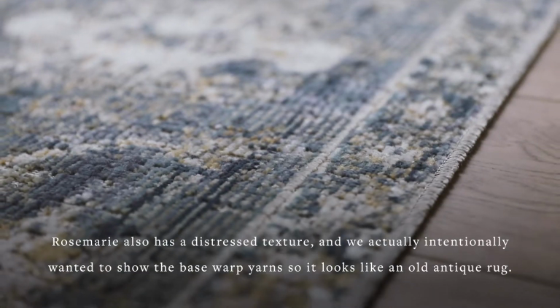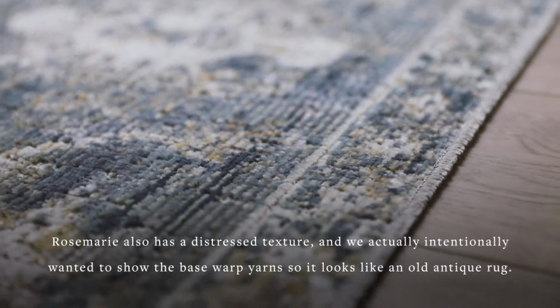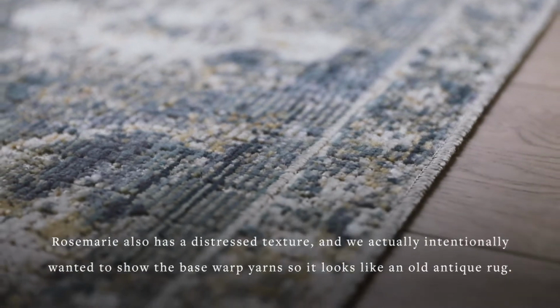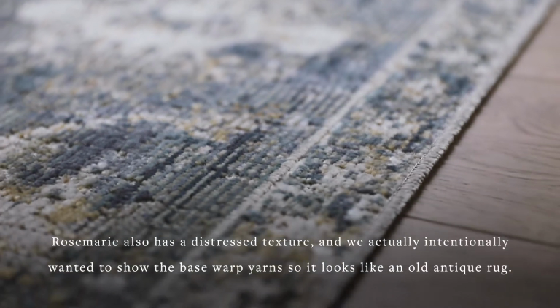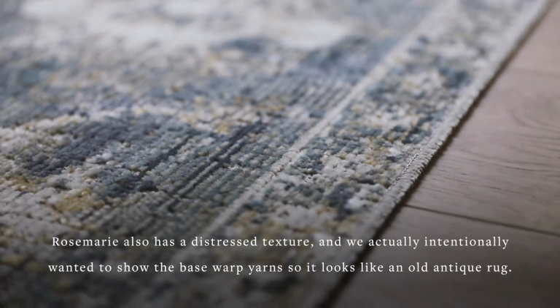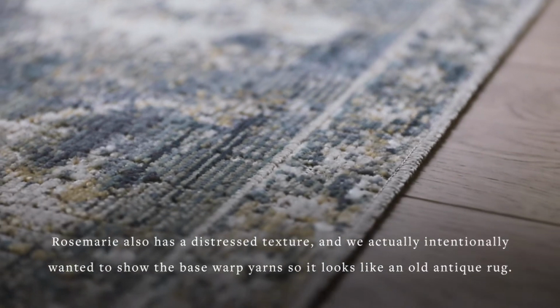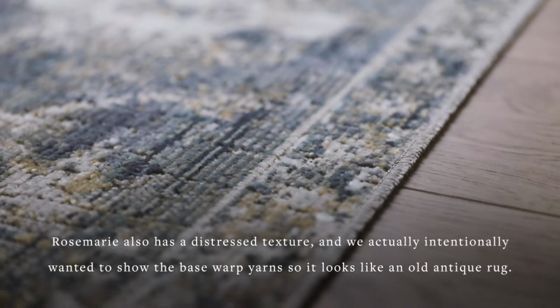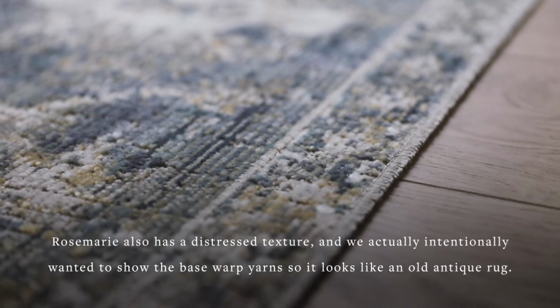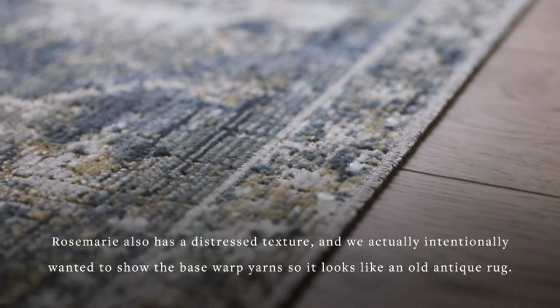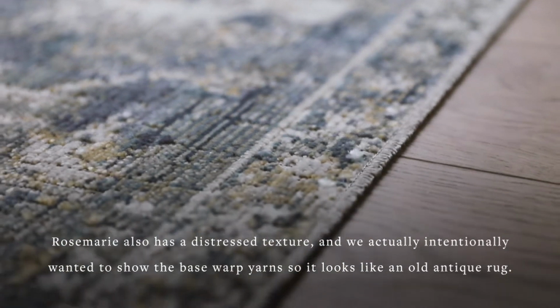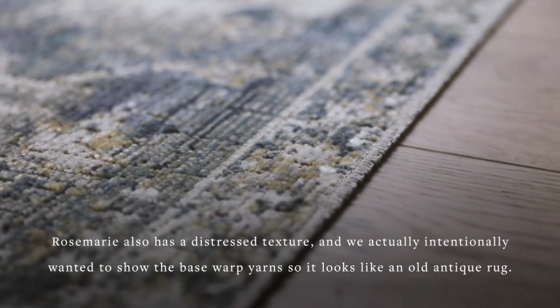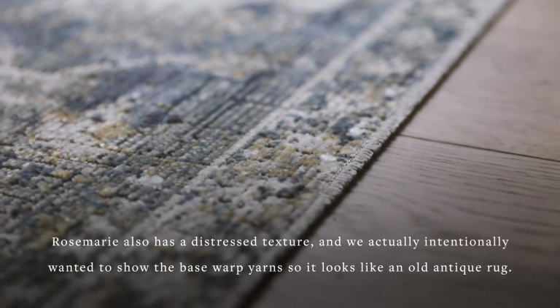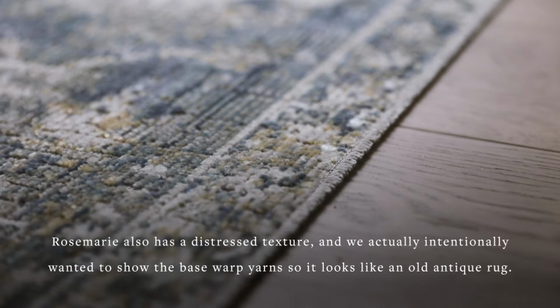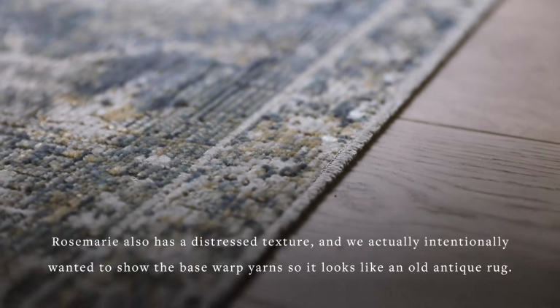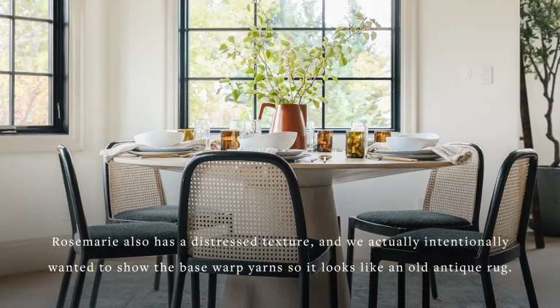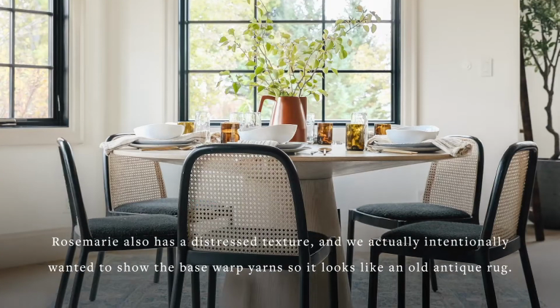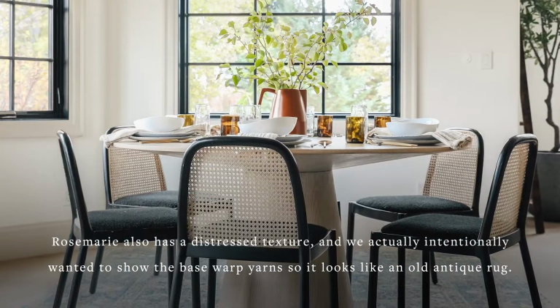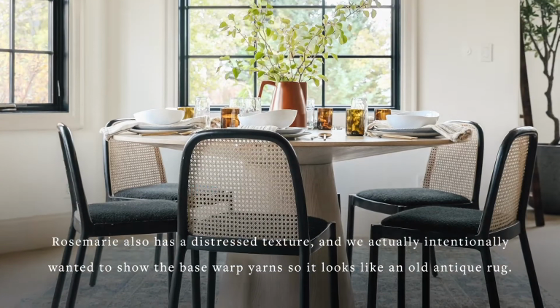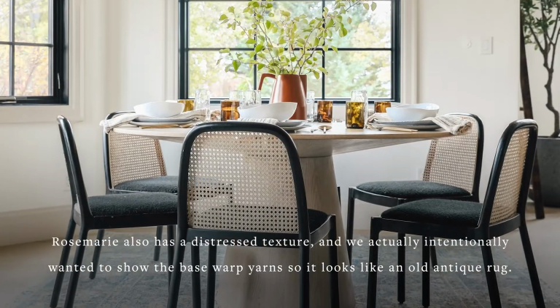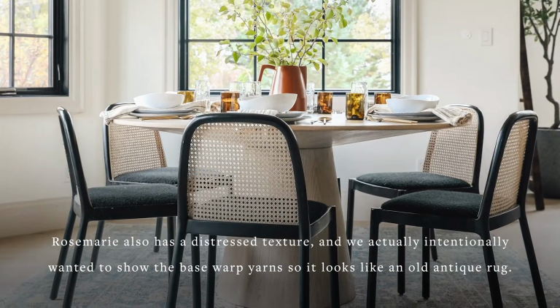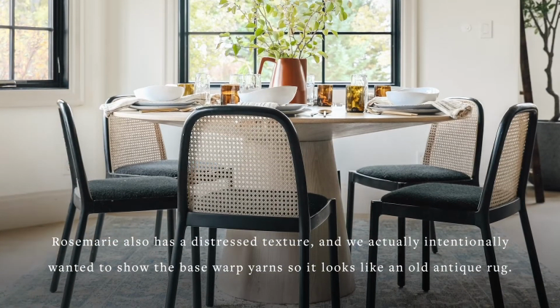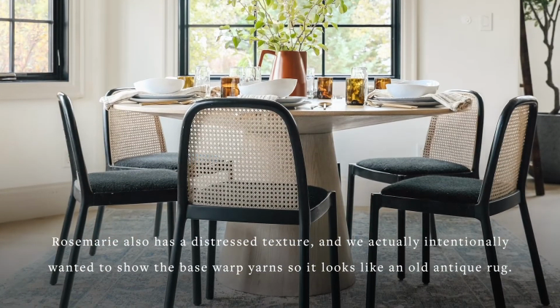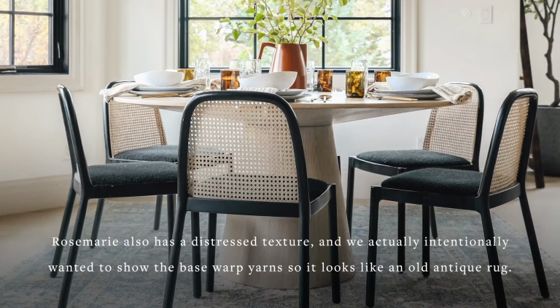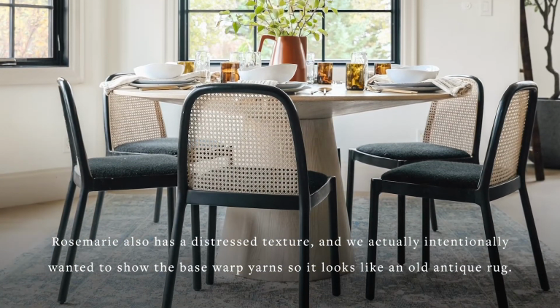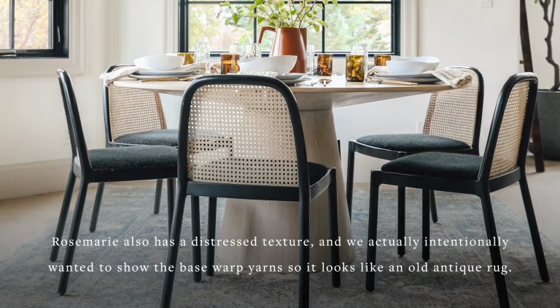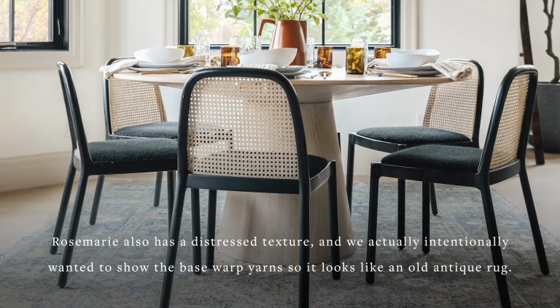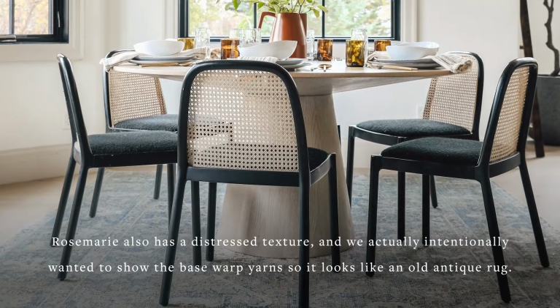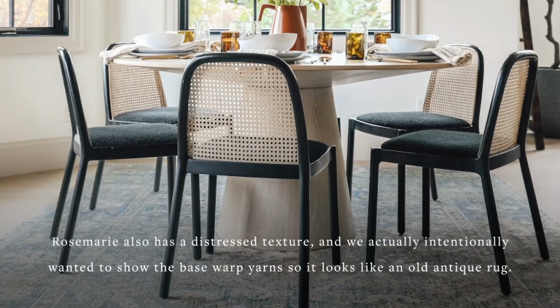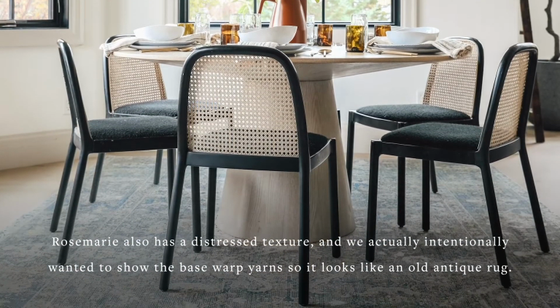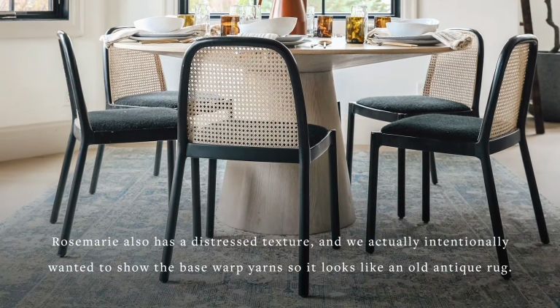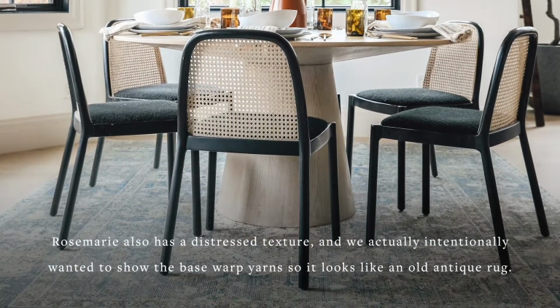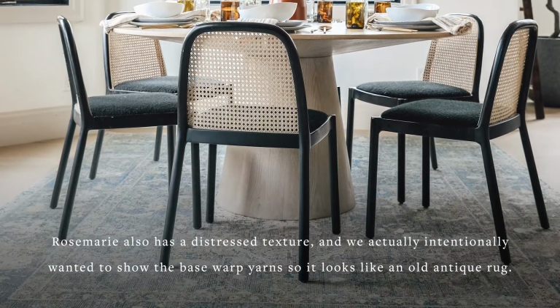Rosemarie also has a distressed texture, and we actually intentionally wanted to show the base warp yarns so it looks like an old antique rug.